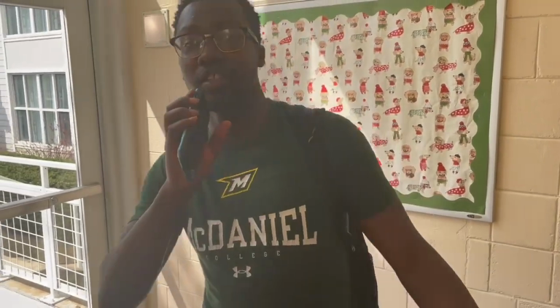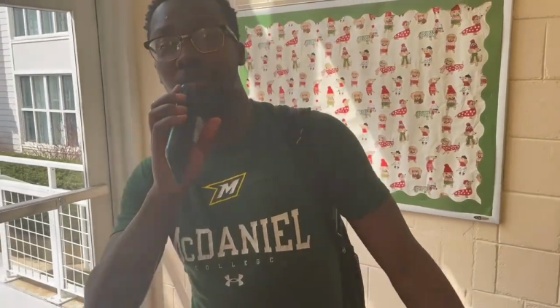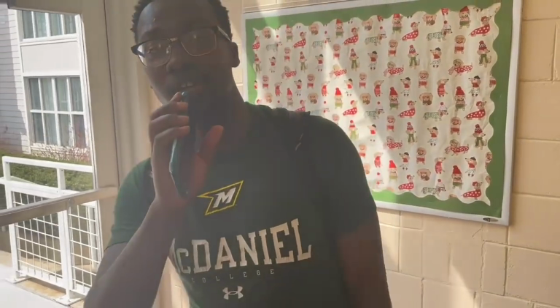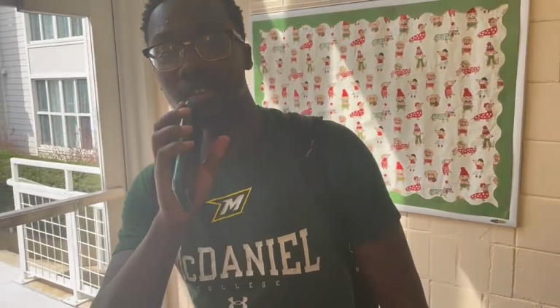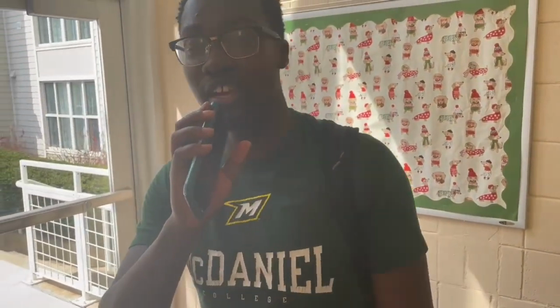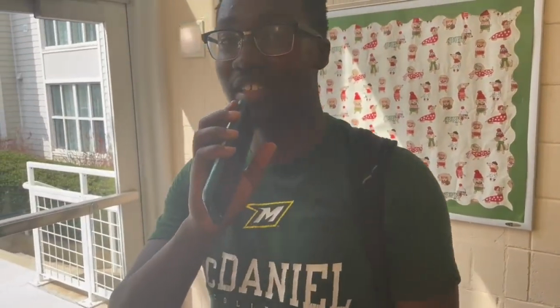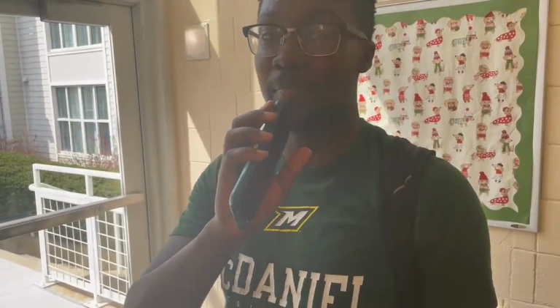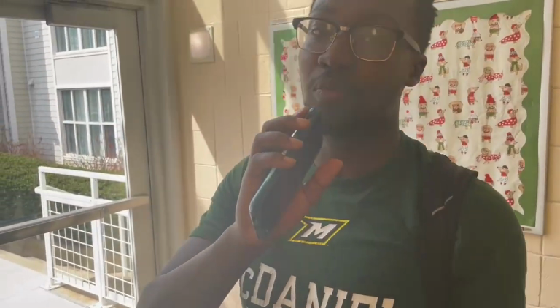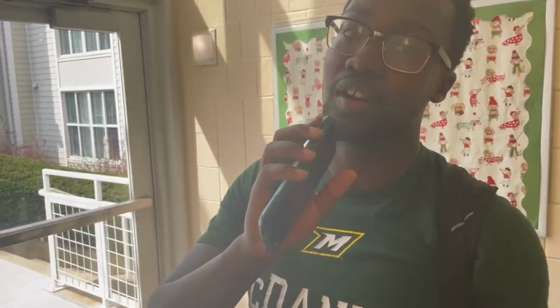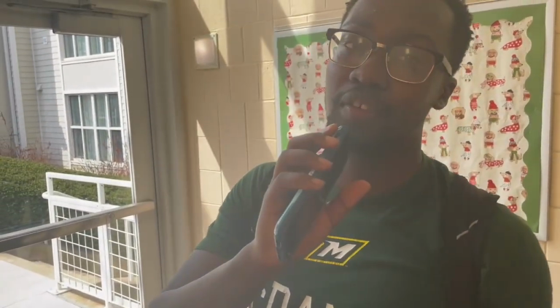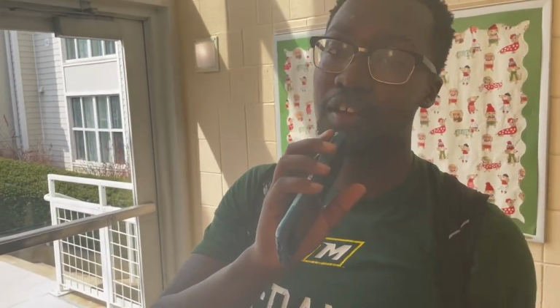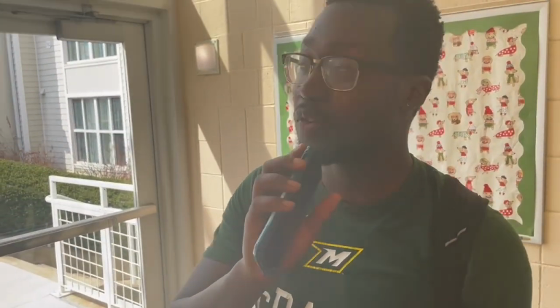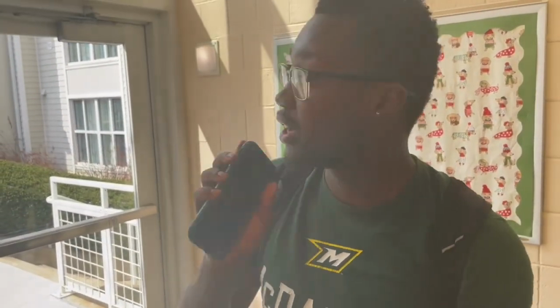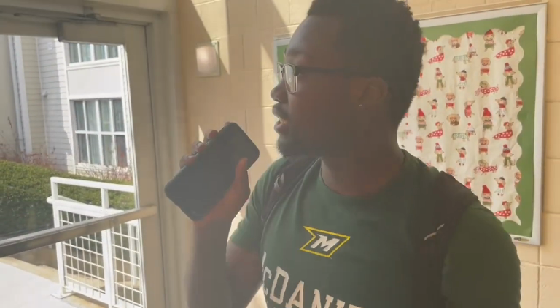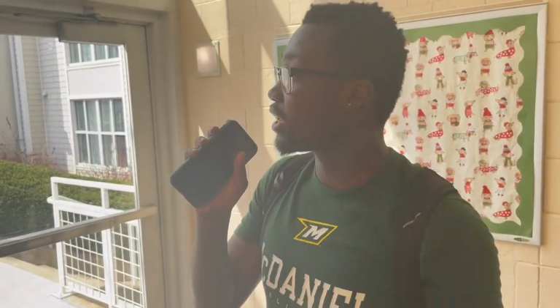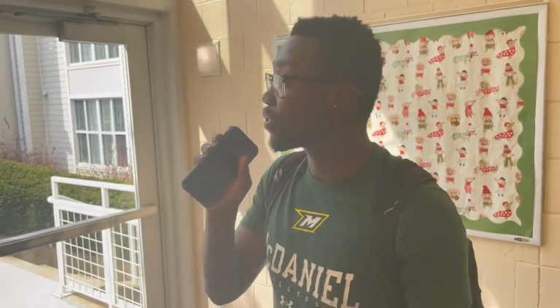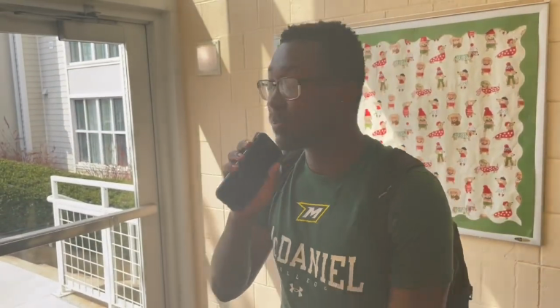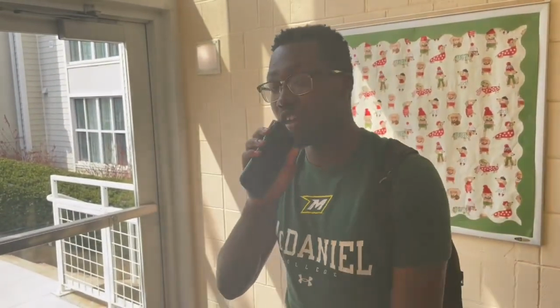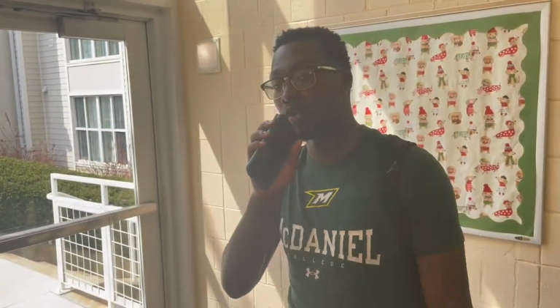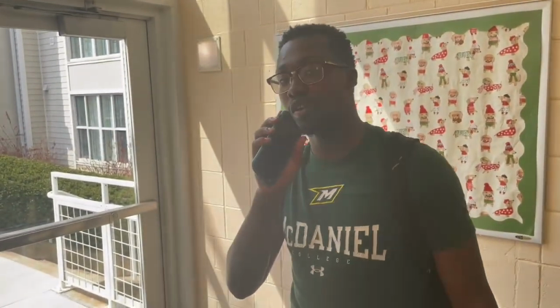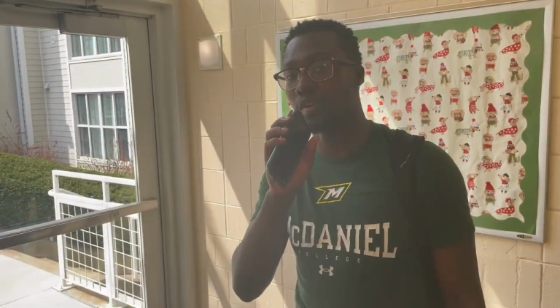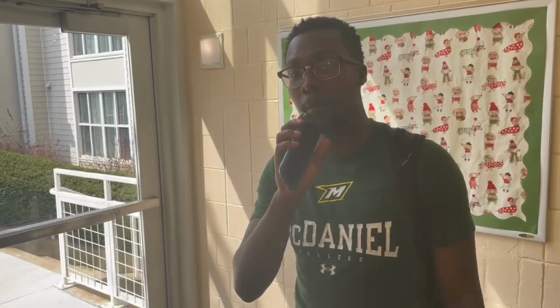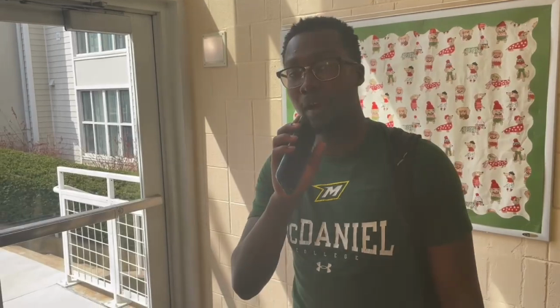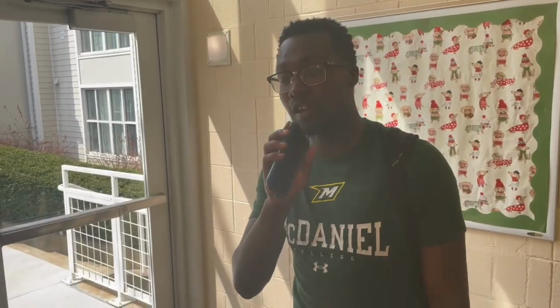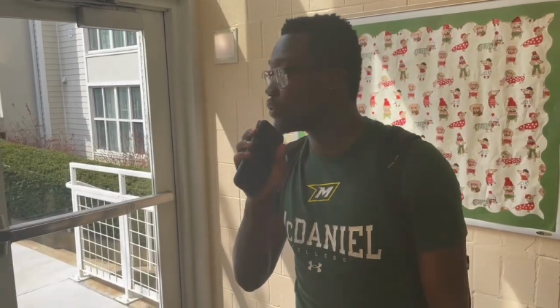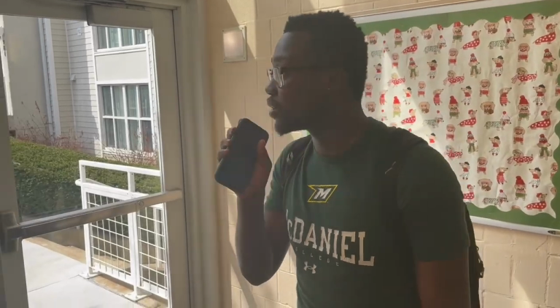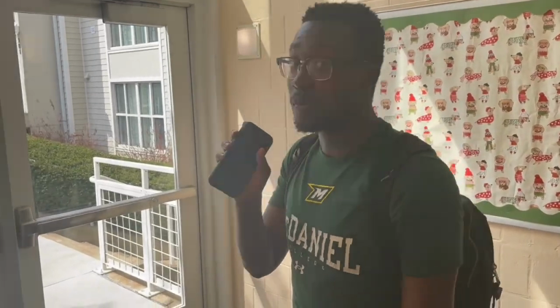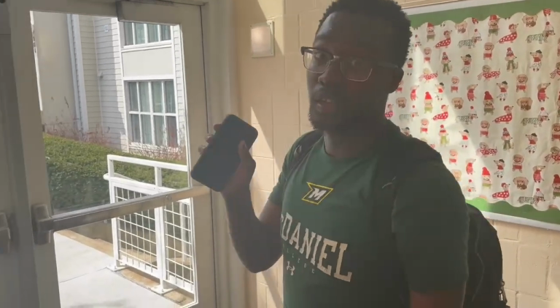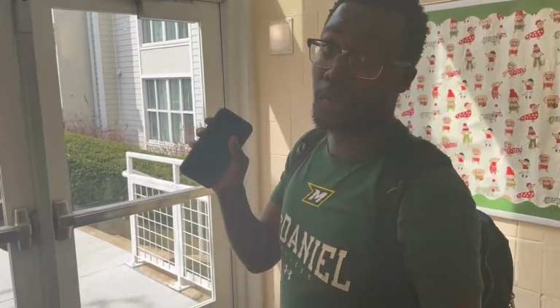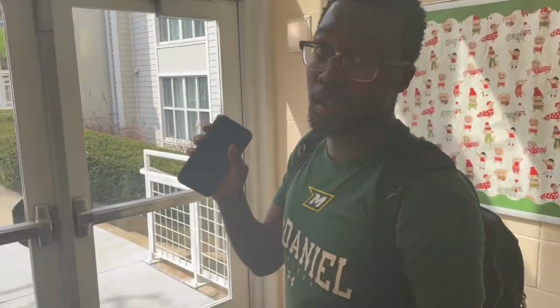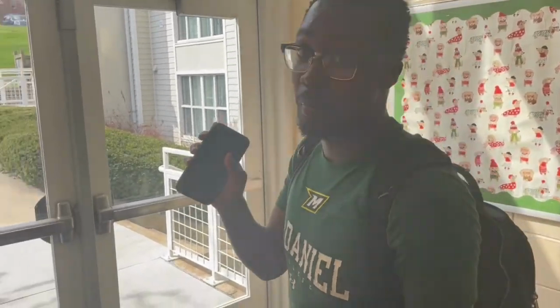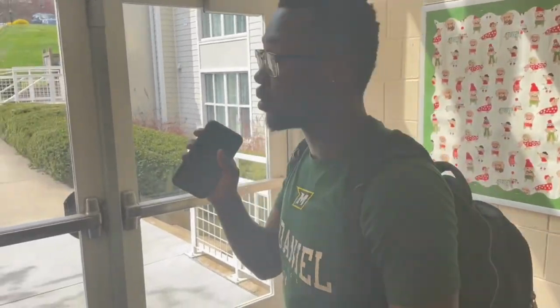Jazz, and I'm back with another video, and today we're going to be interviewing college students about what they do with their dorm items.